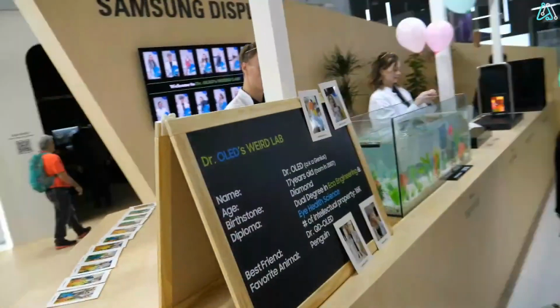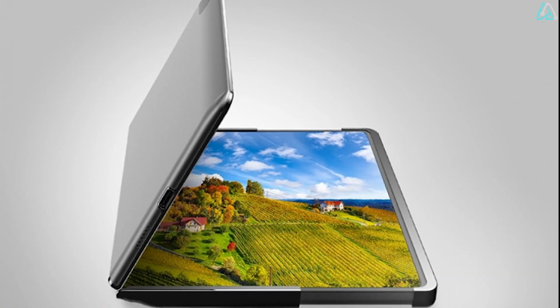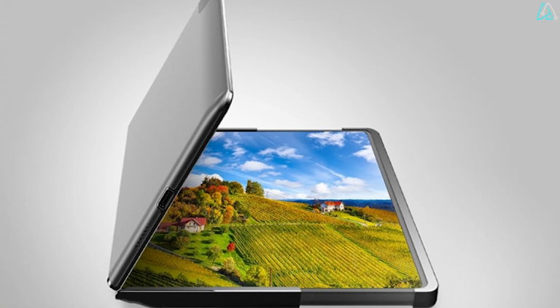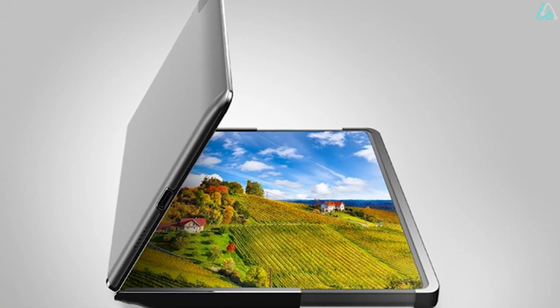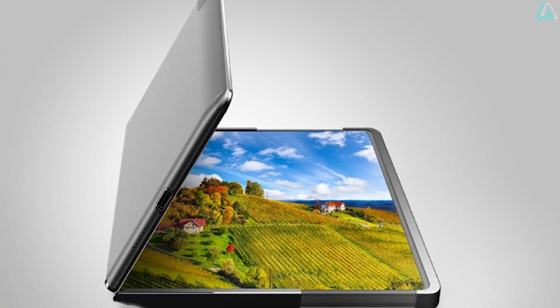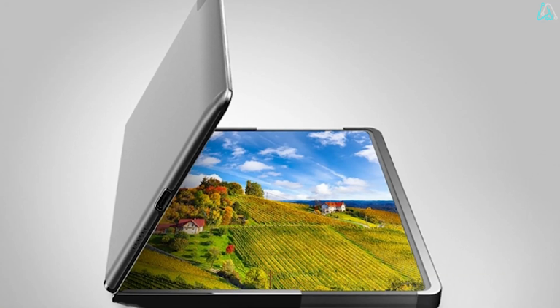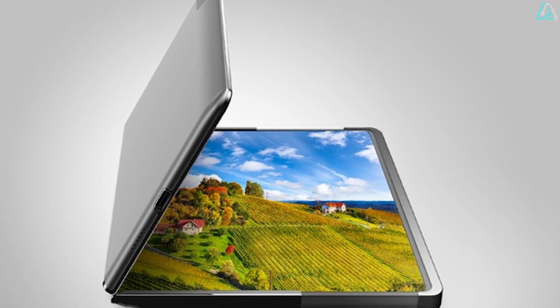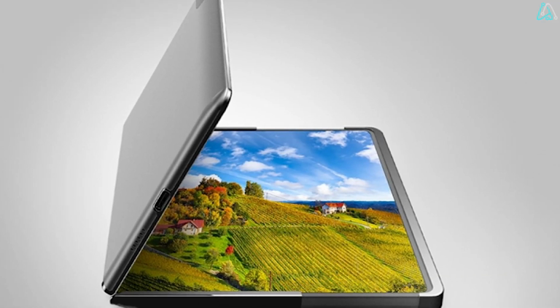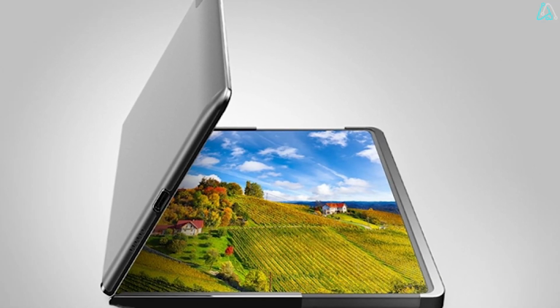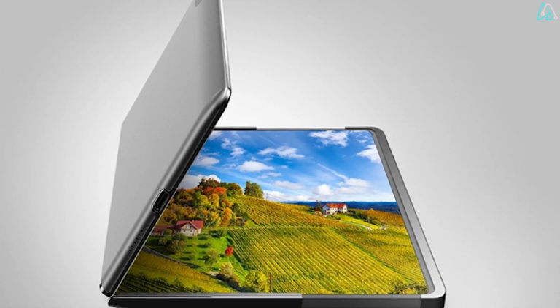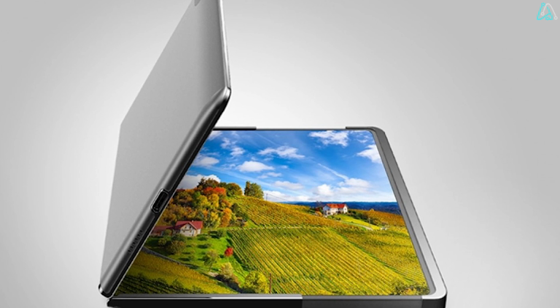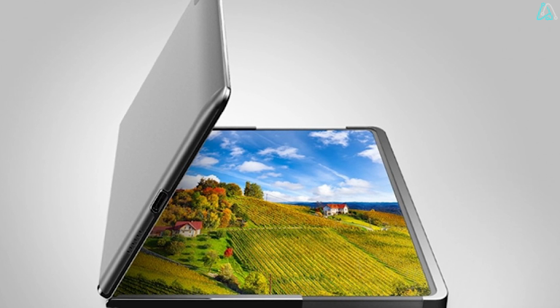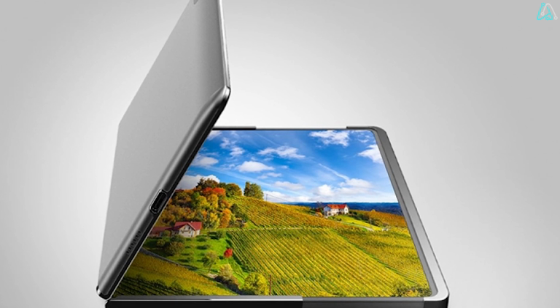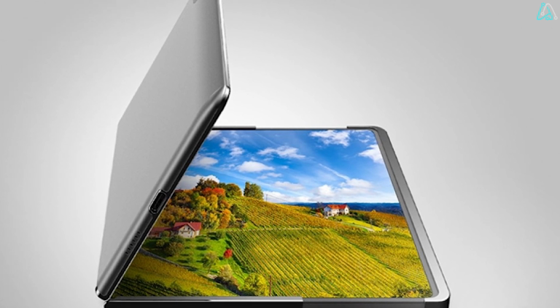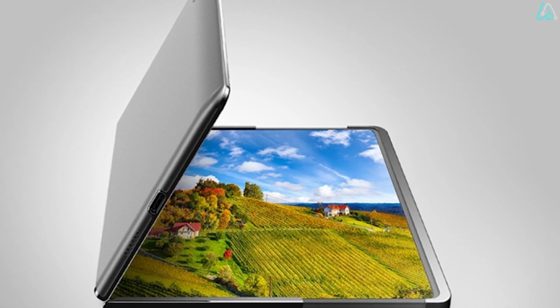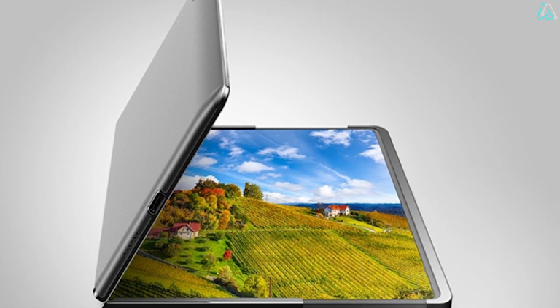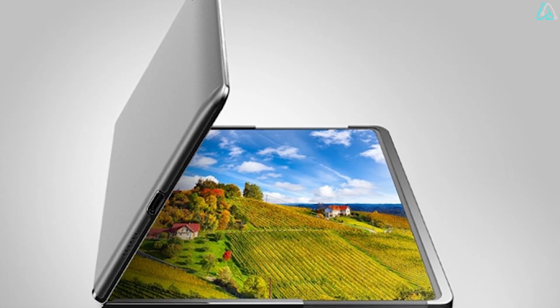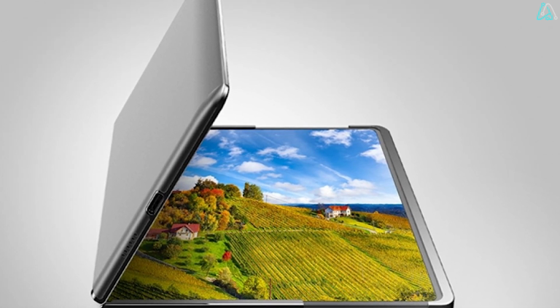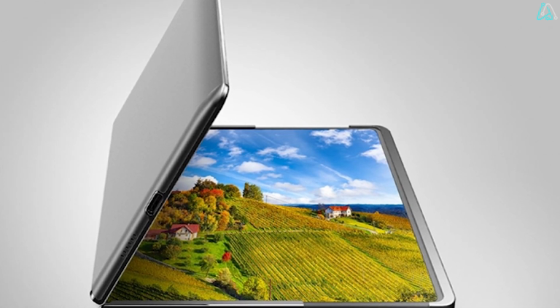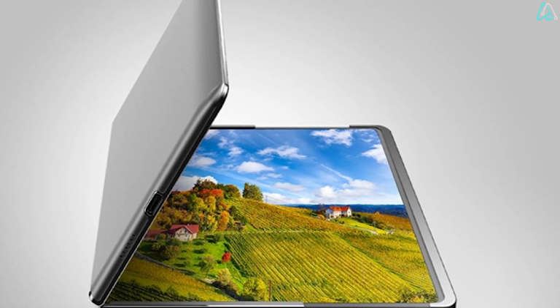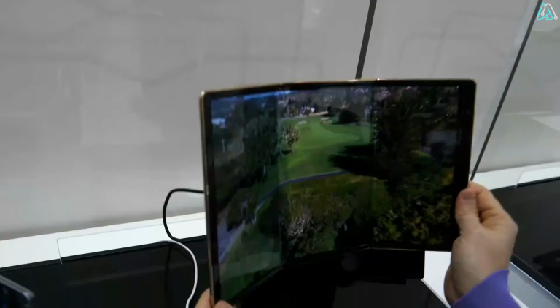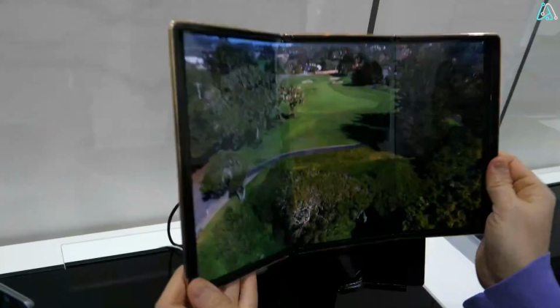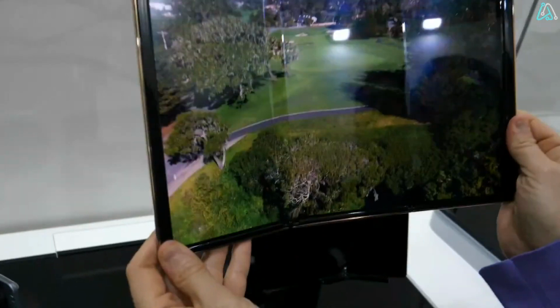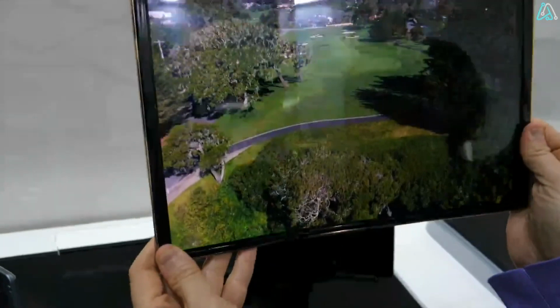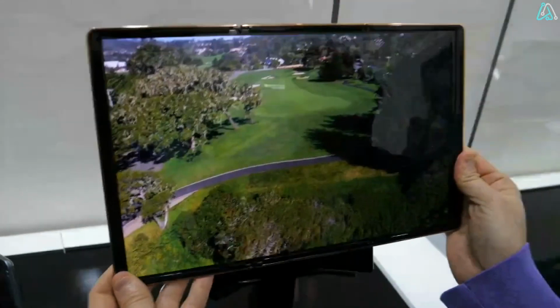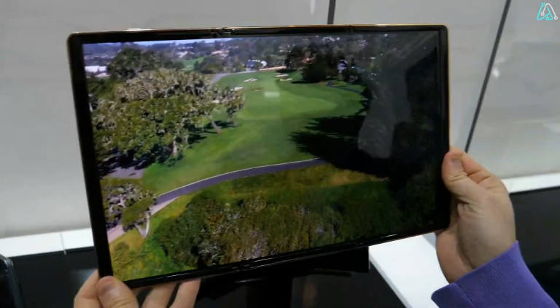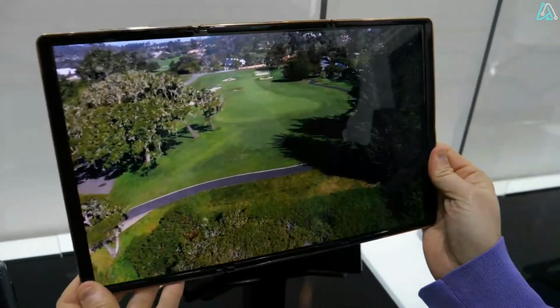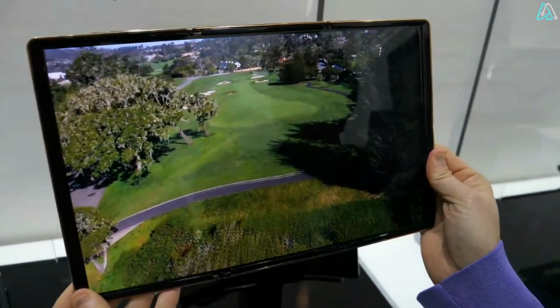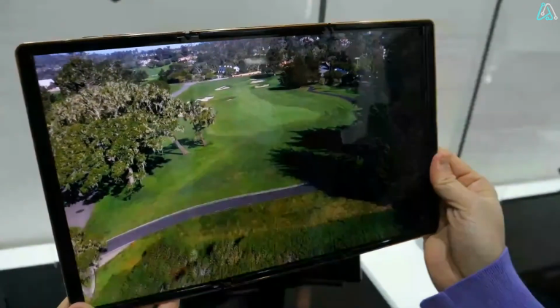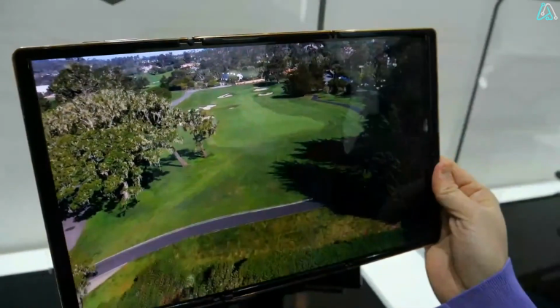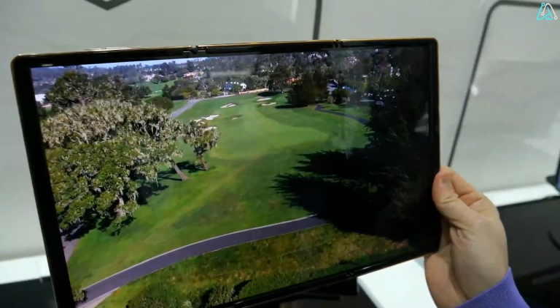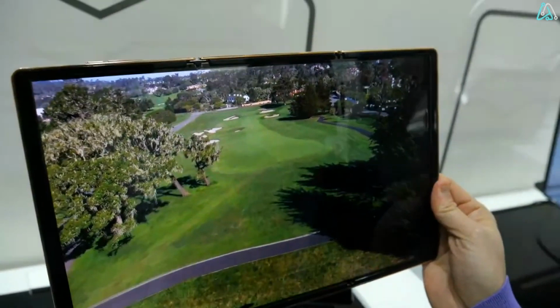The company hasn't mentioned the full specs of this phone — they're trying to keep everything under wraps. But trust me, I can't wait.